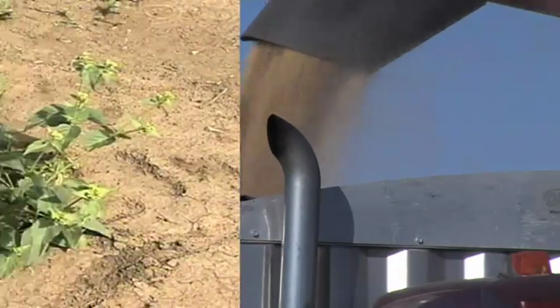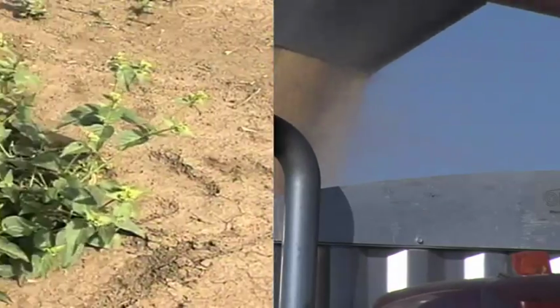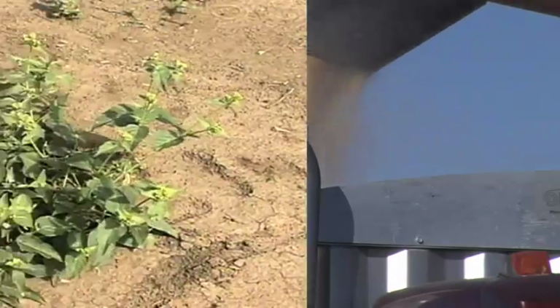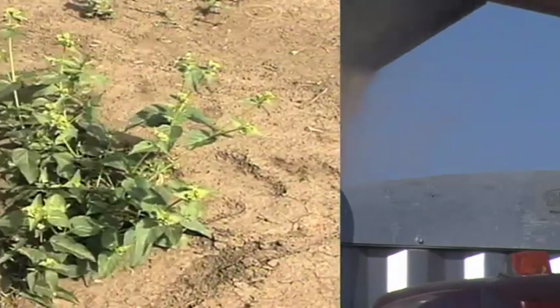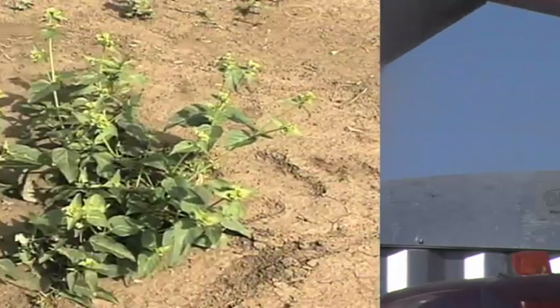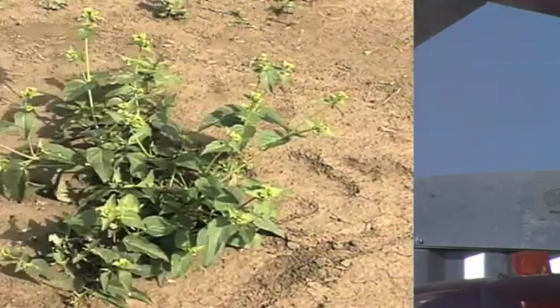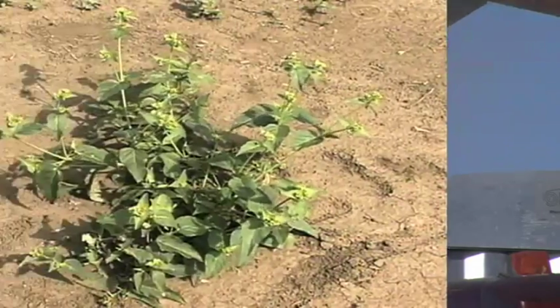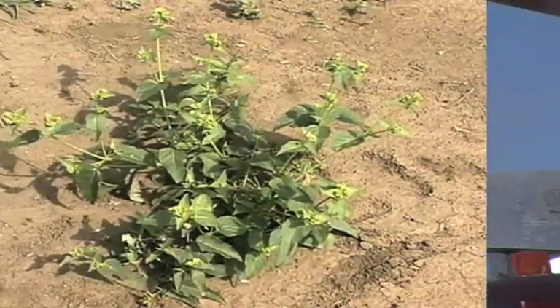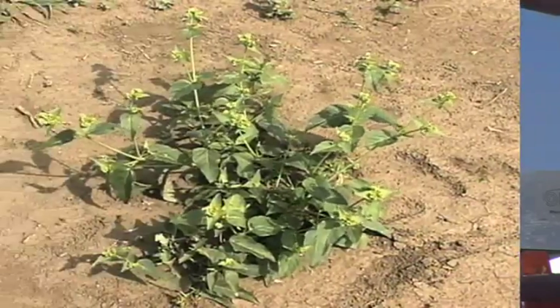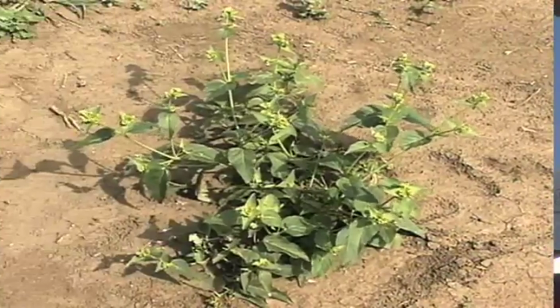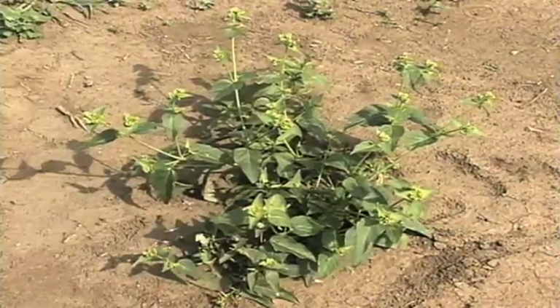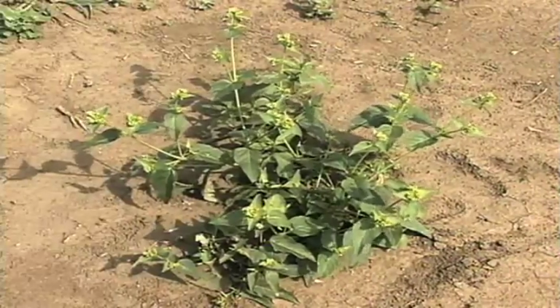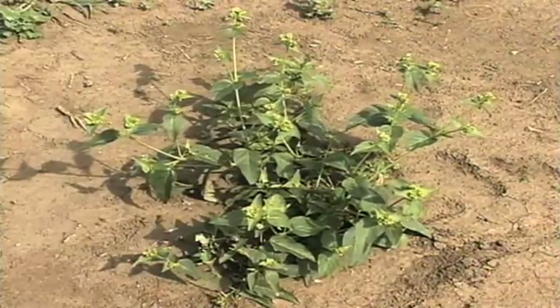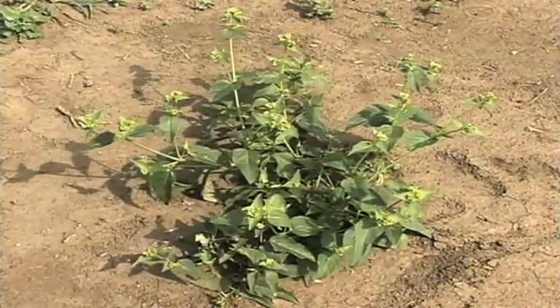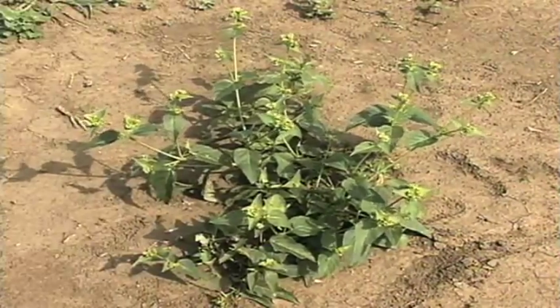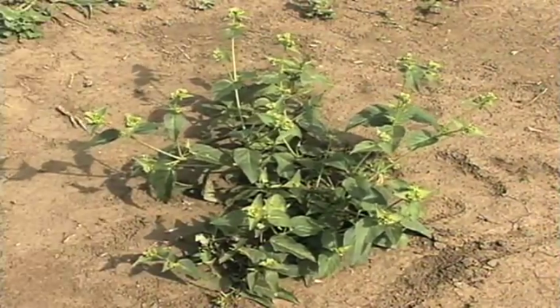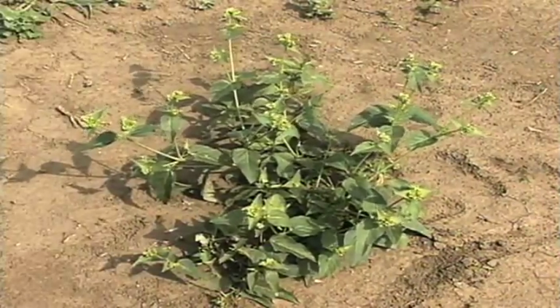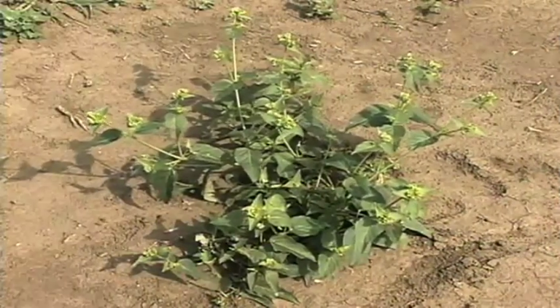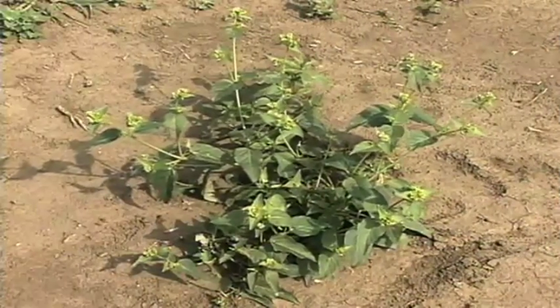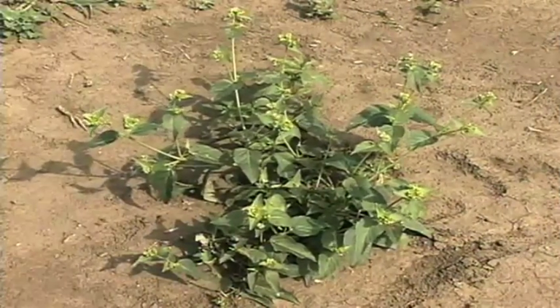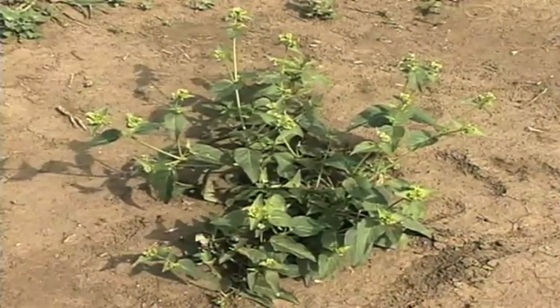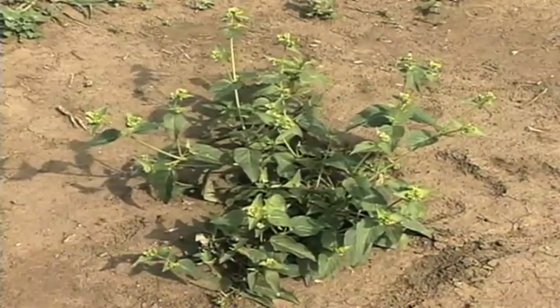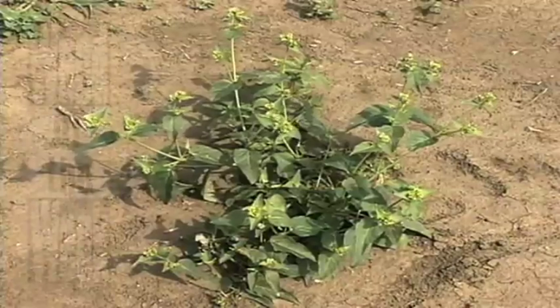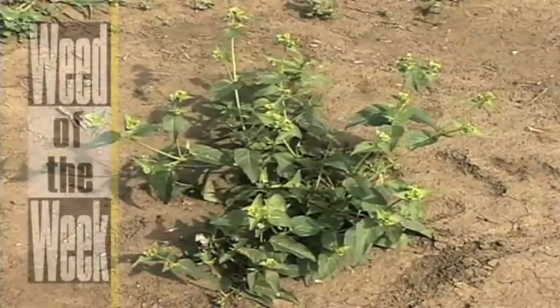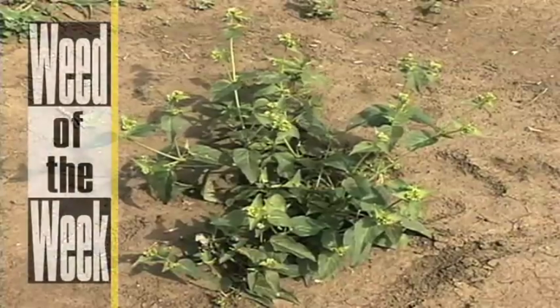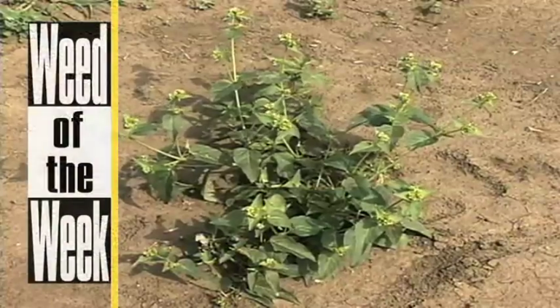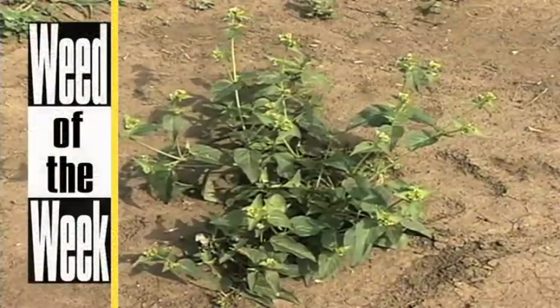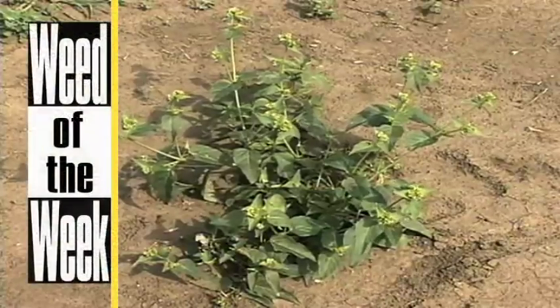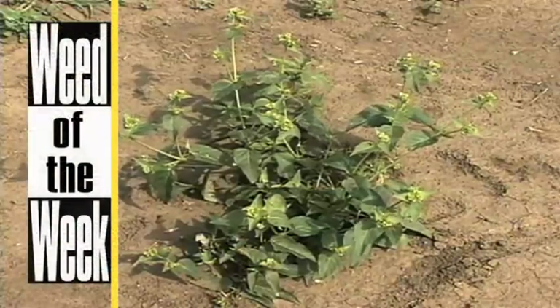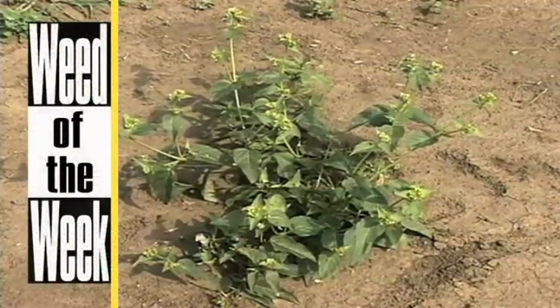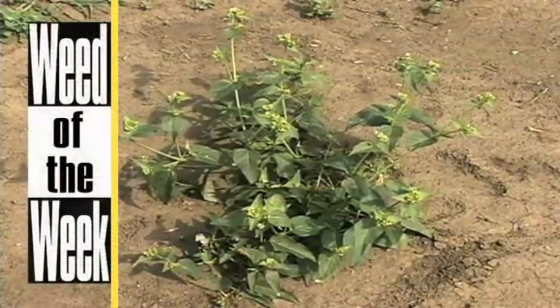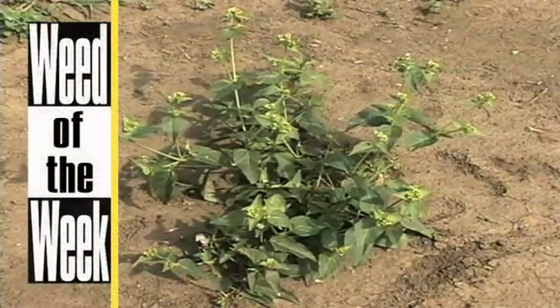One other thing that provides a very good return on investment year in and year out is weed control. Can you identify this week's weed?